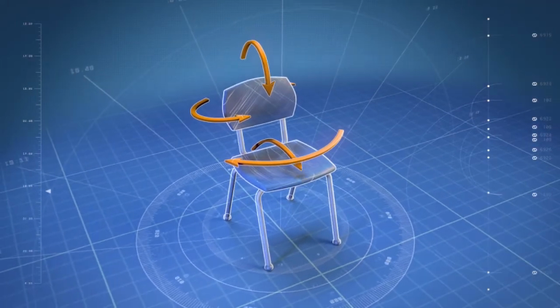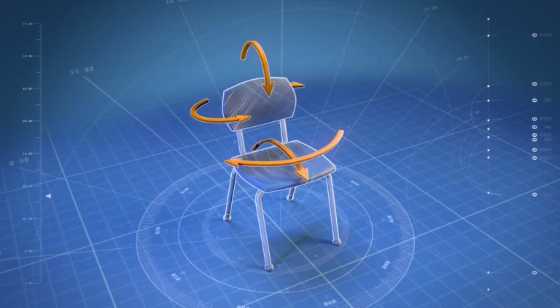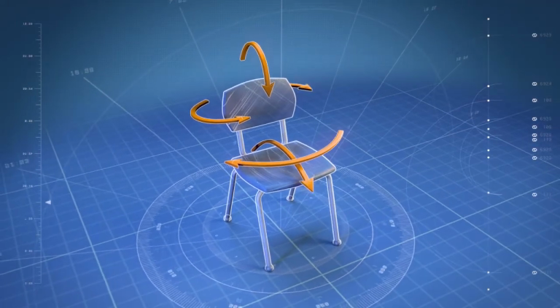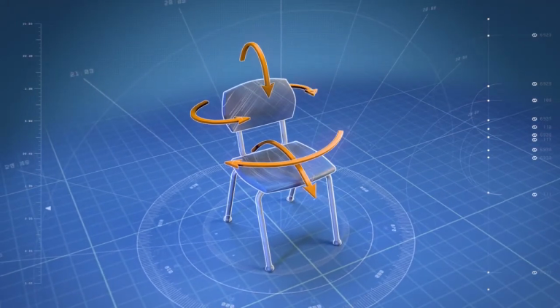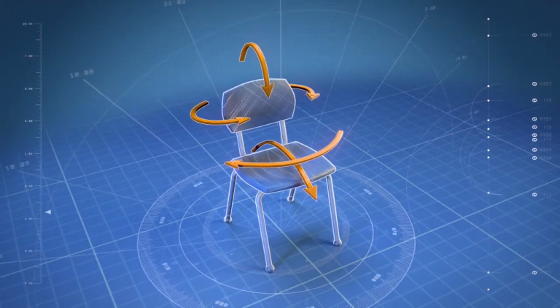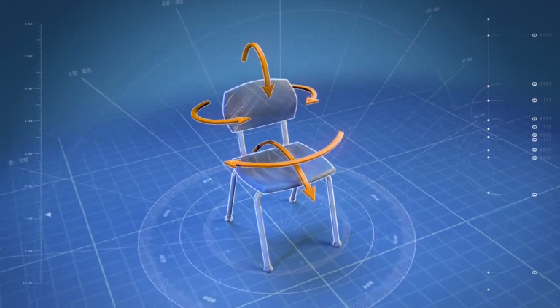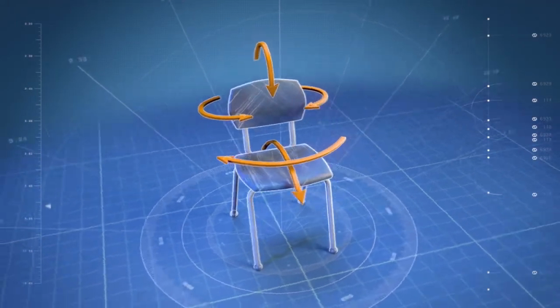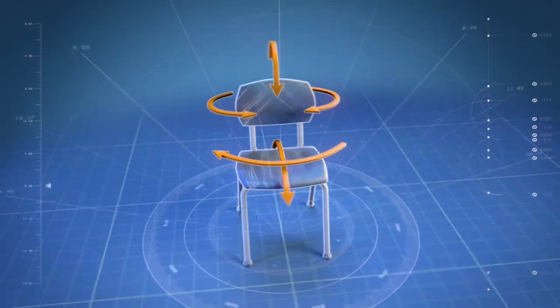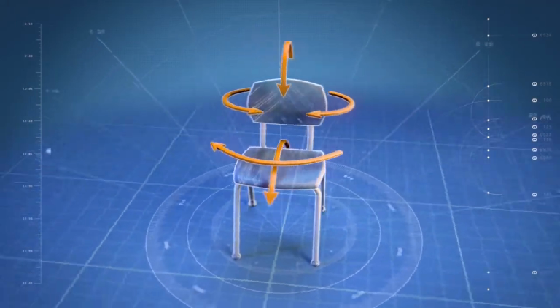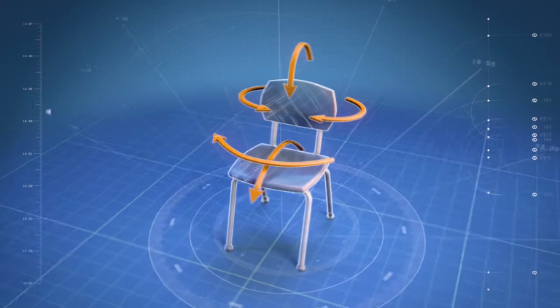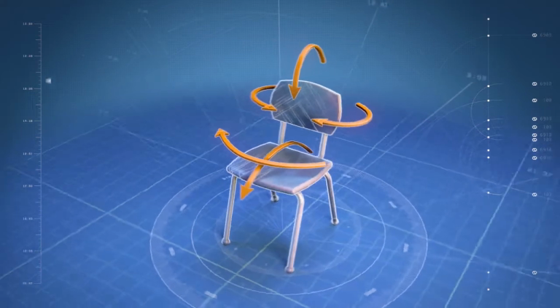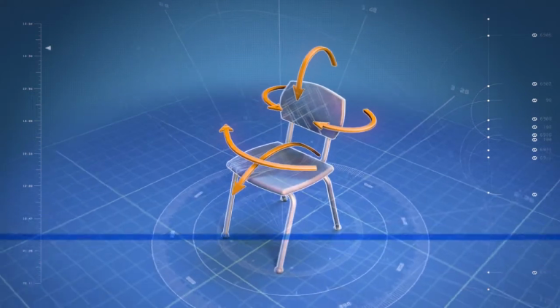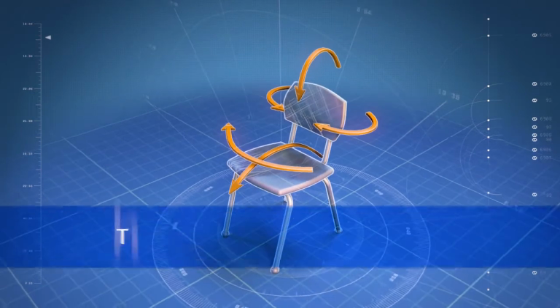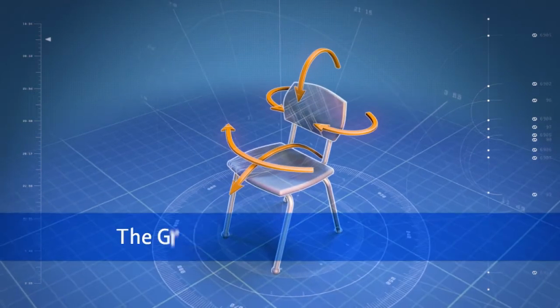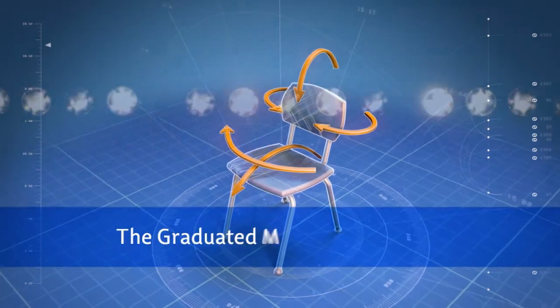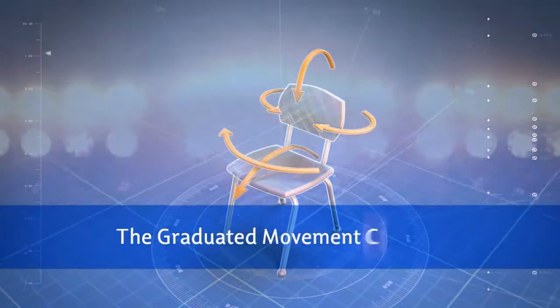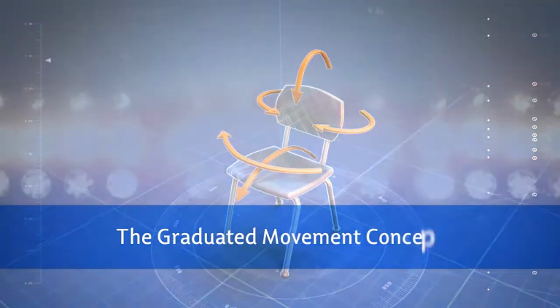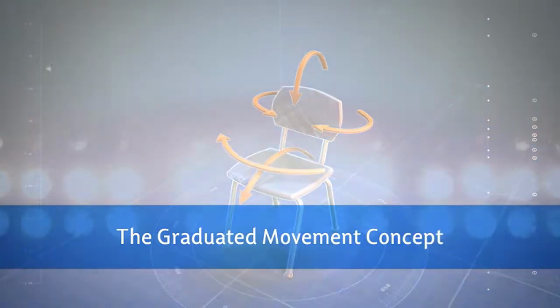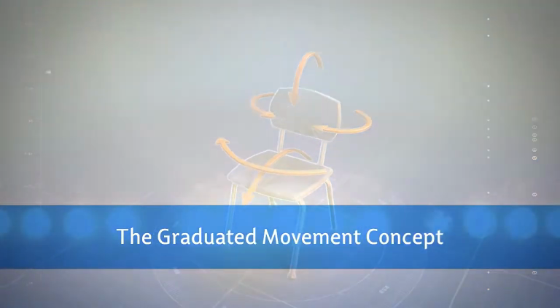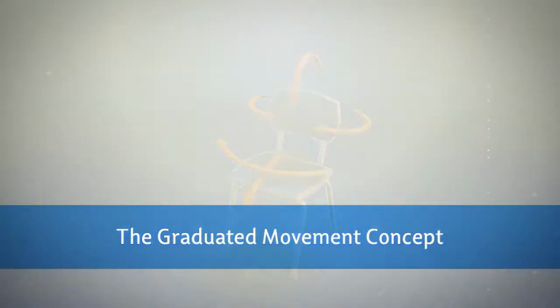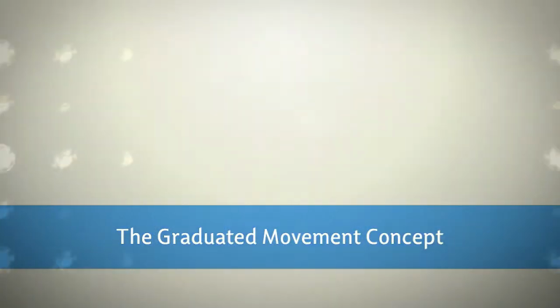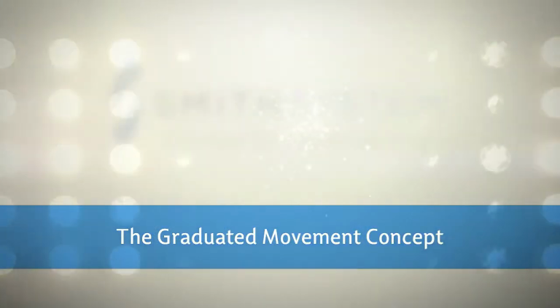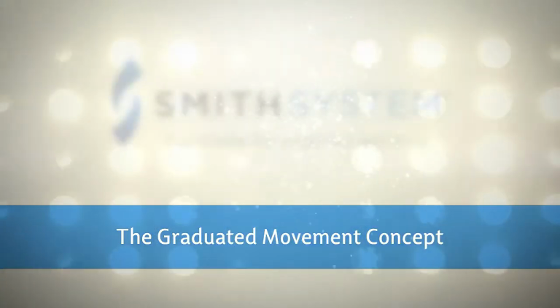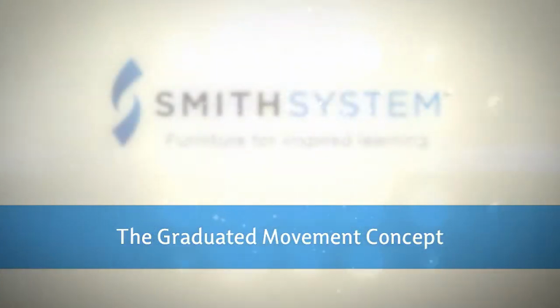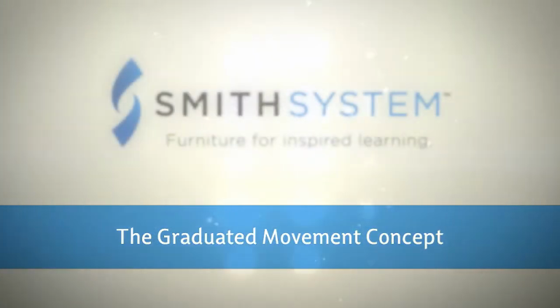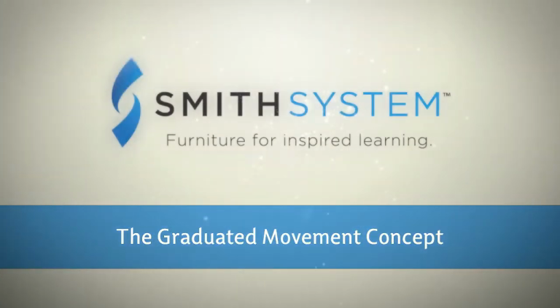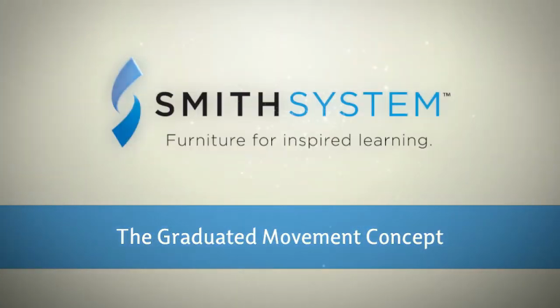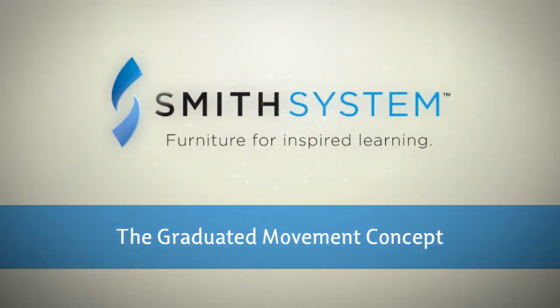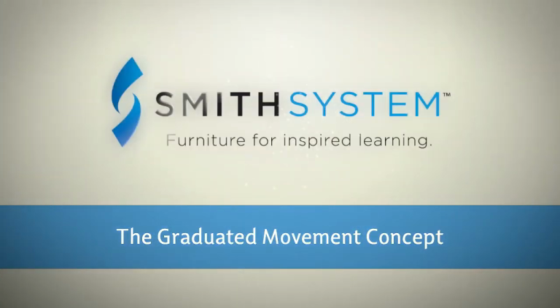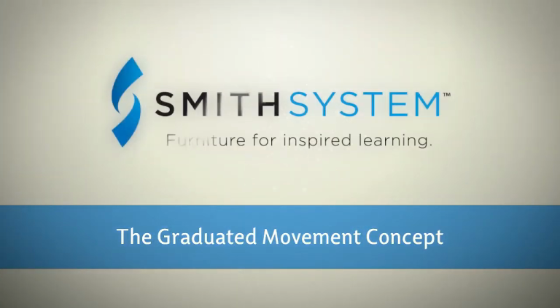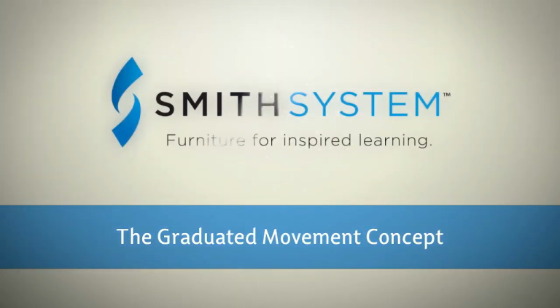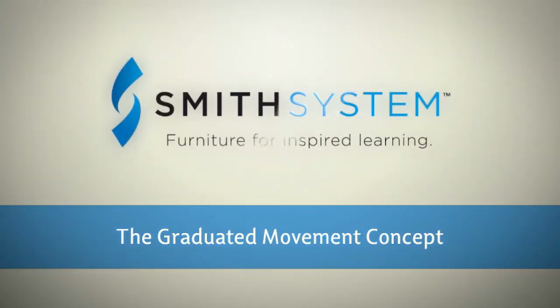Those questions are best answered by an idea called the graduated movement concept, pioneered by Smith System.